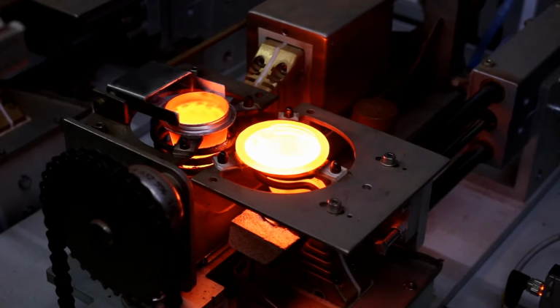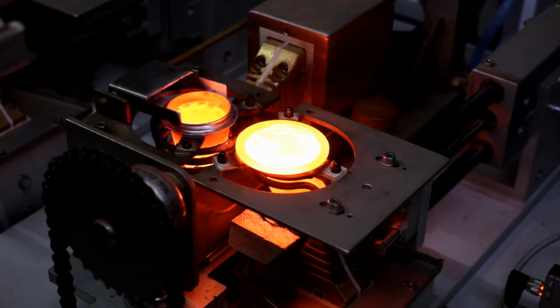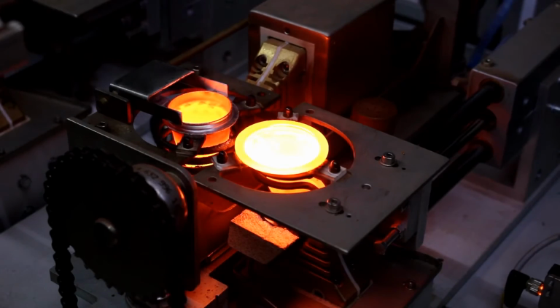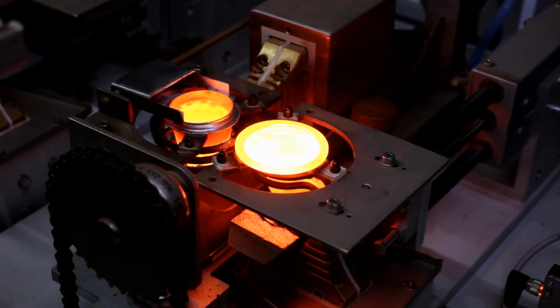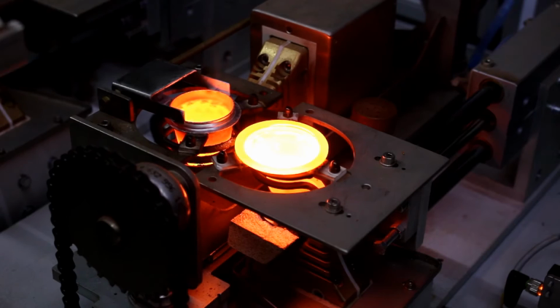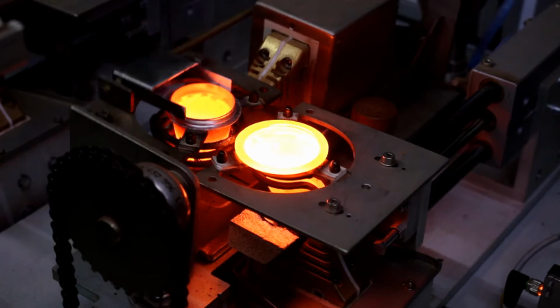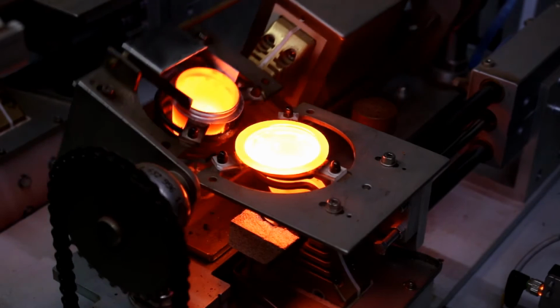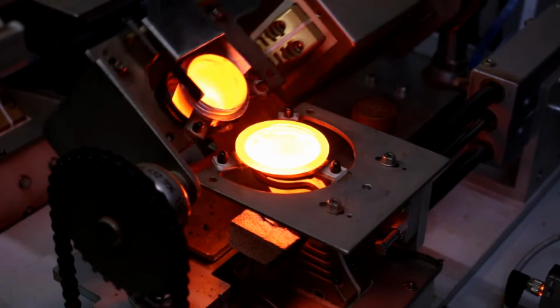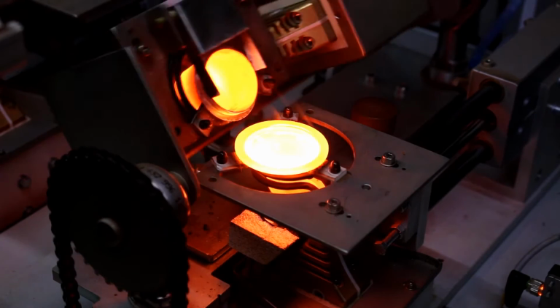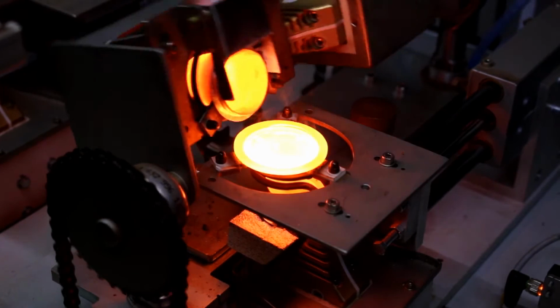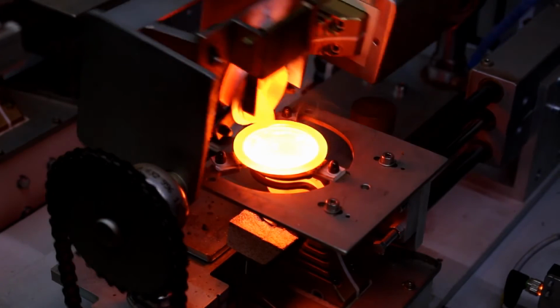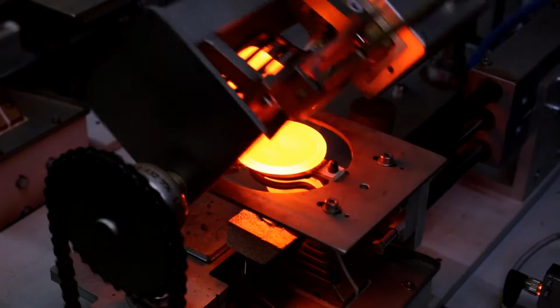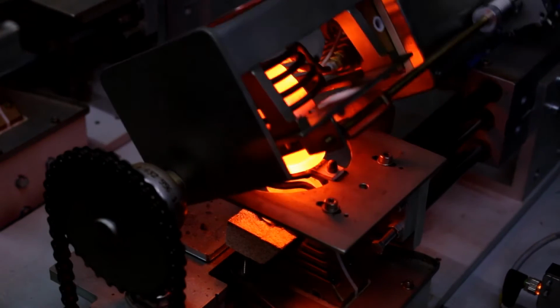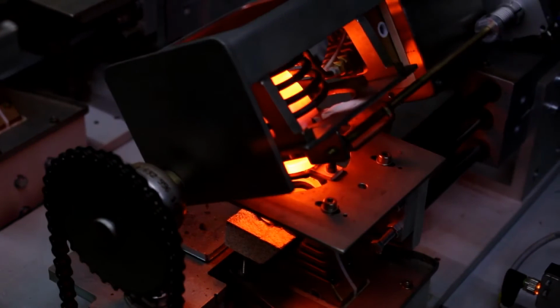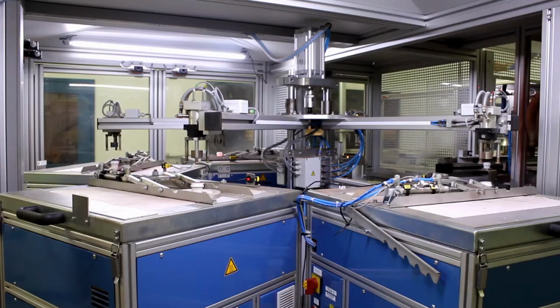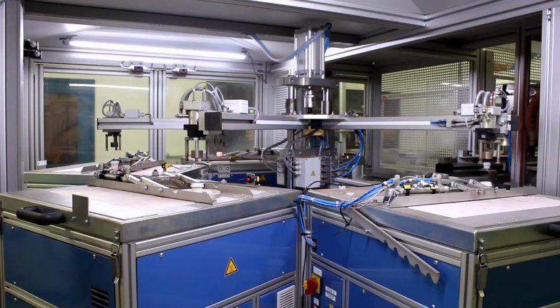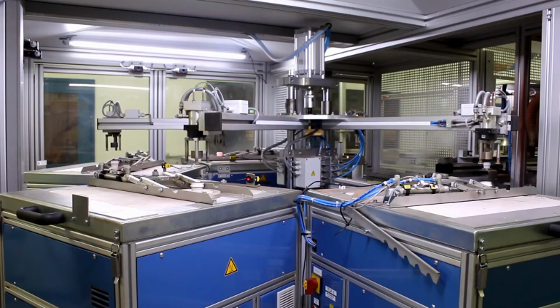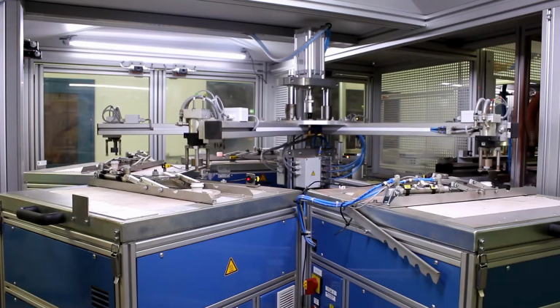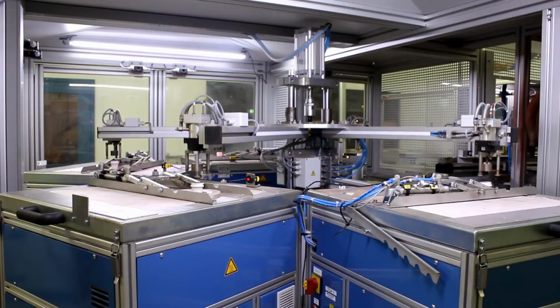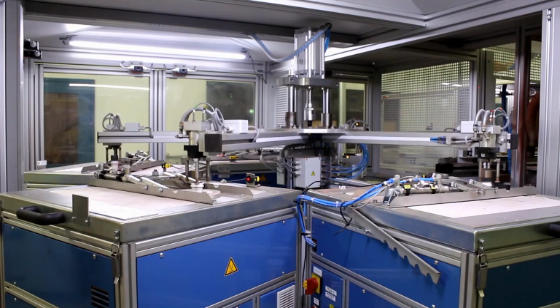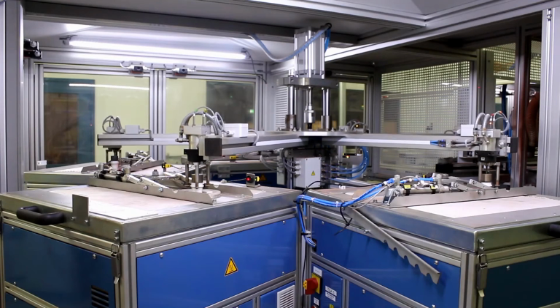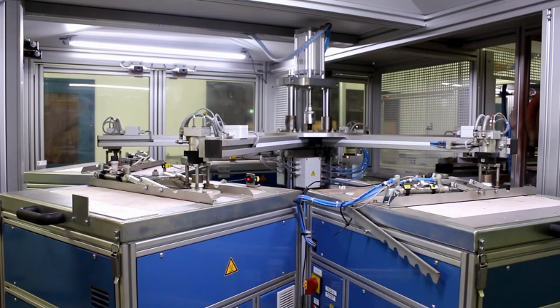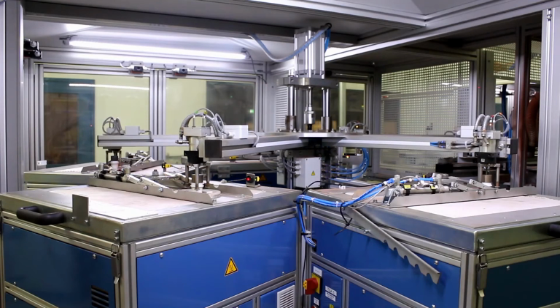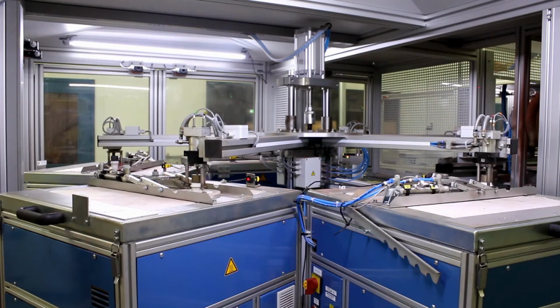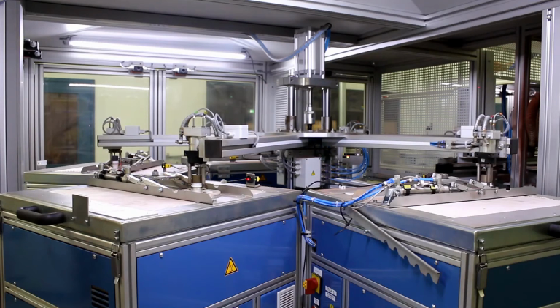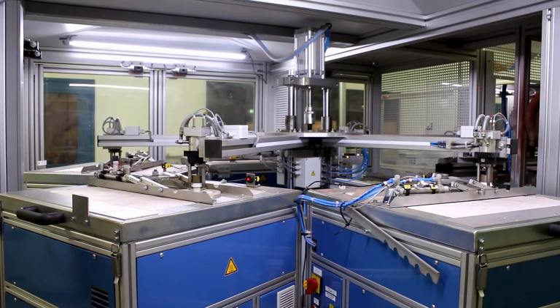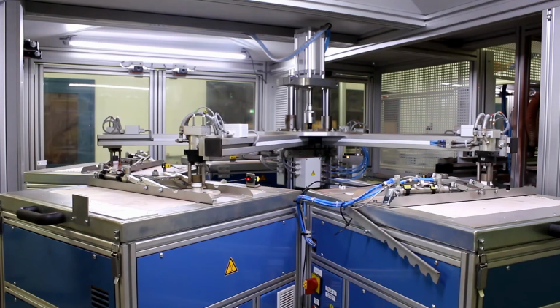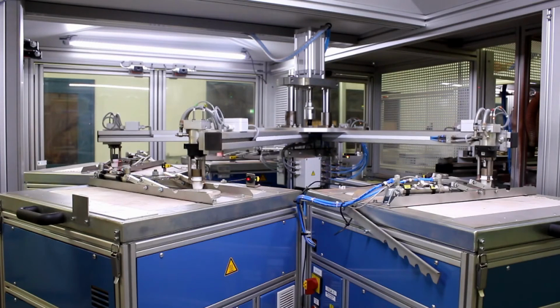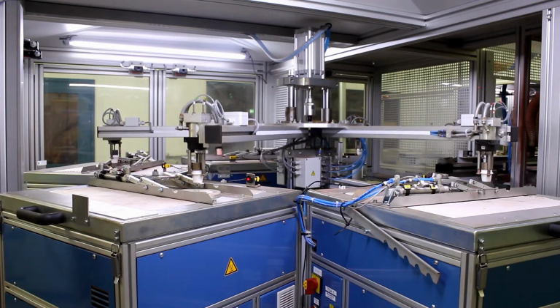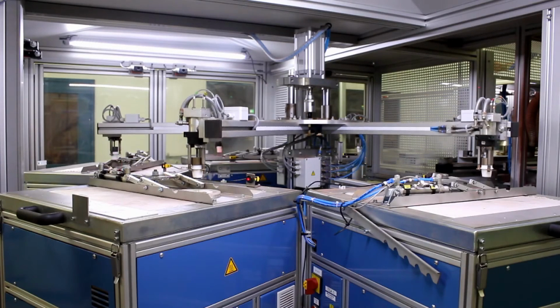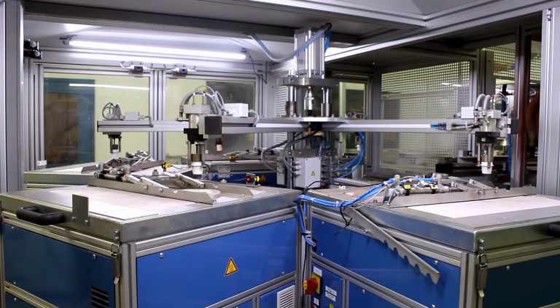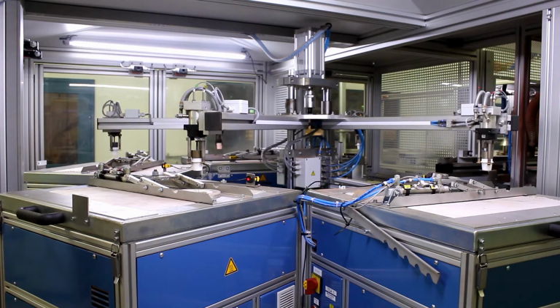The third cell fuses the samples for XRF analysis and also carries out 4-point LOI testing.